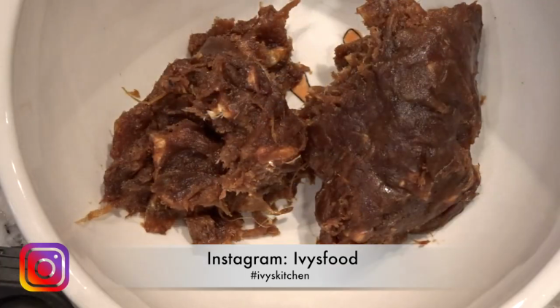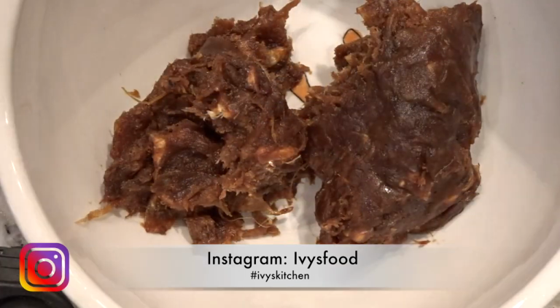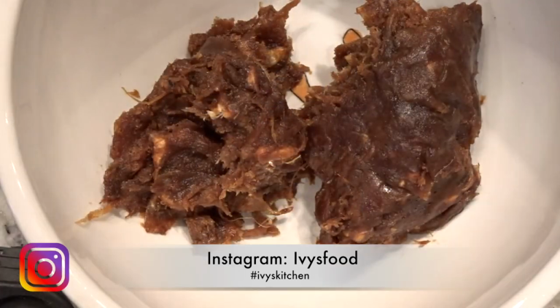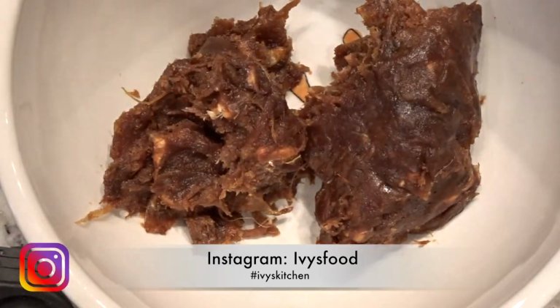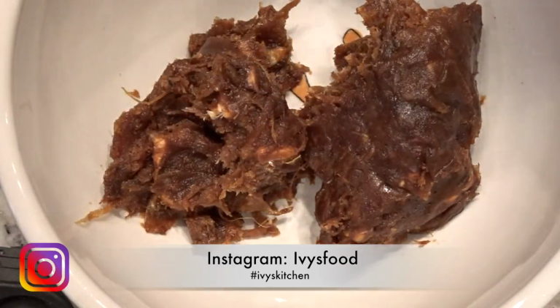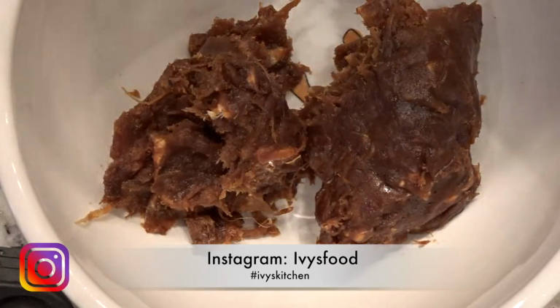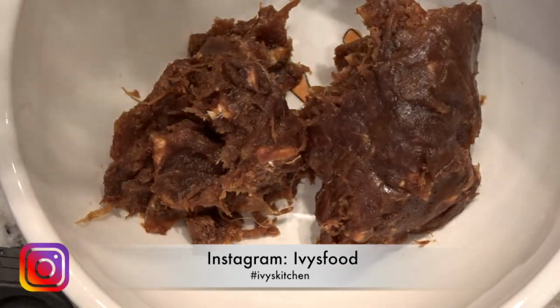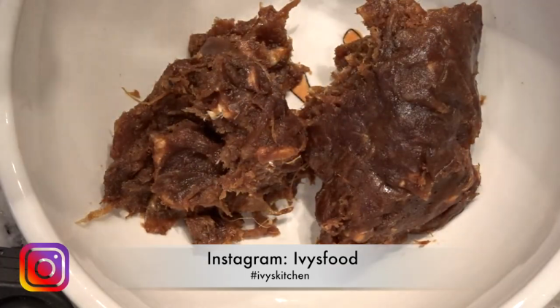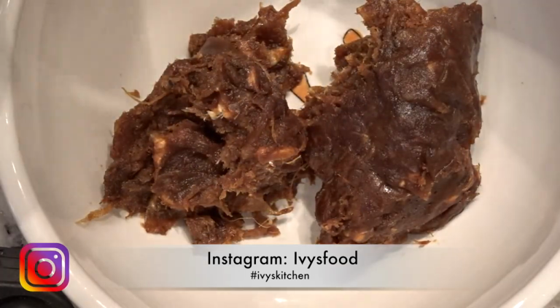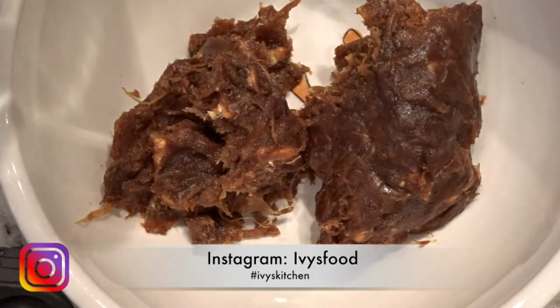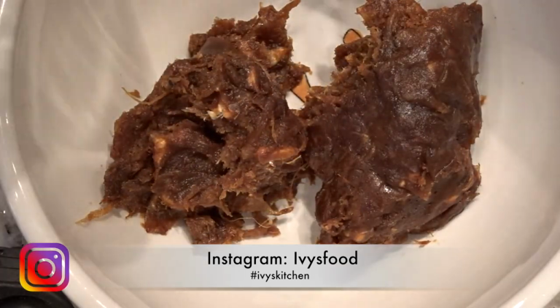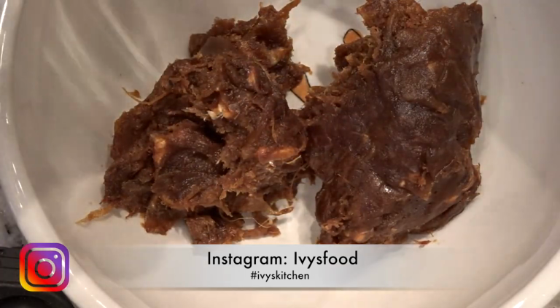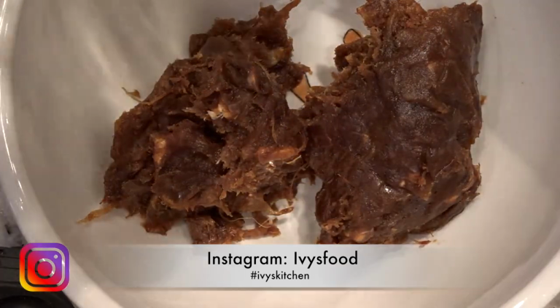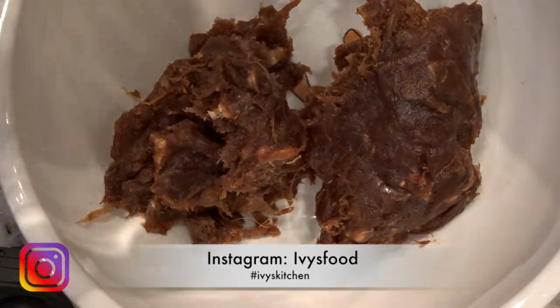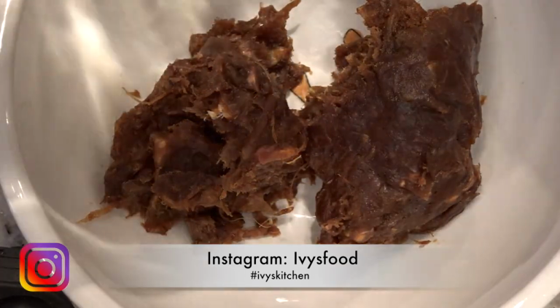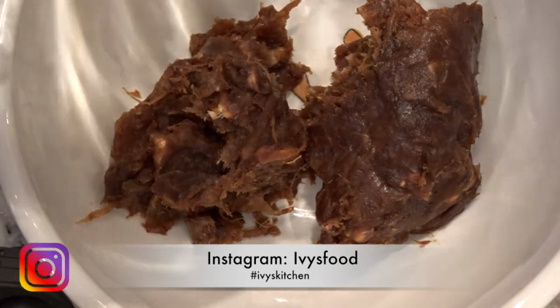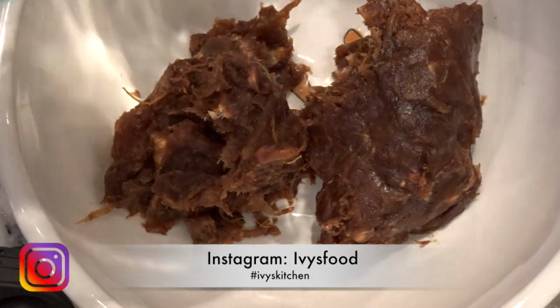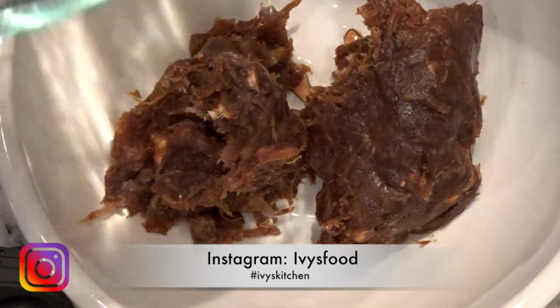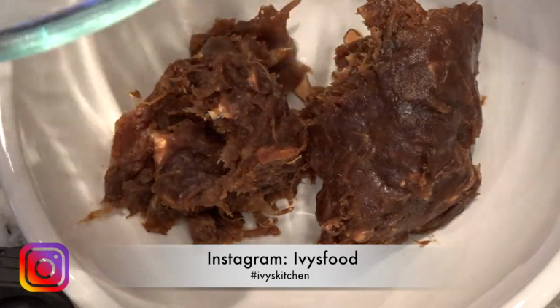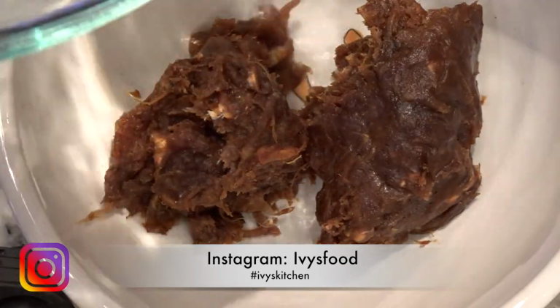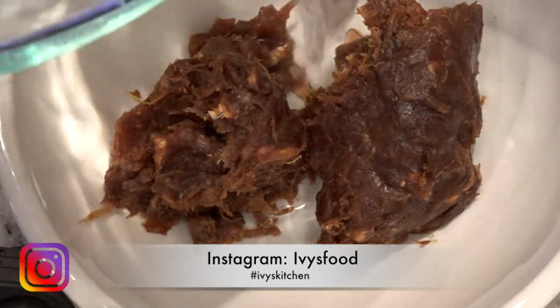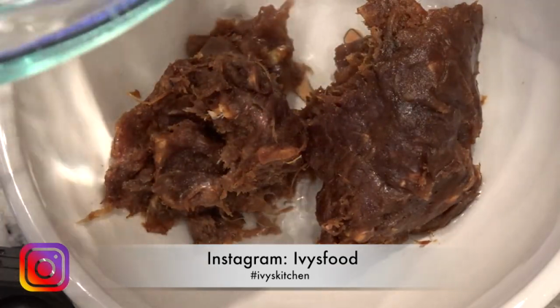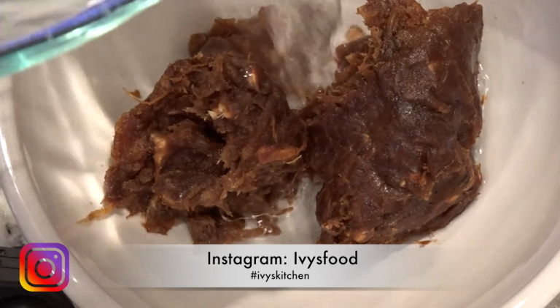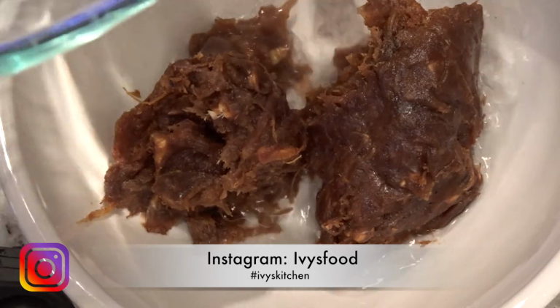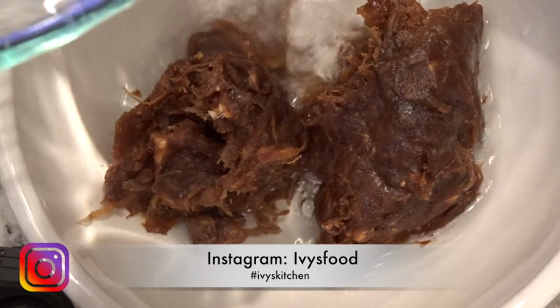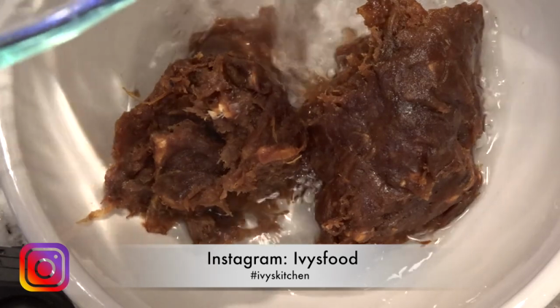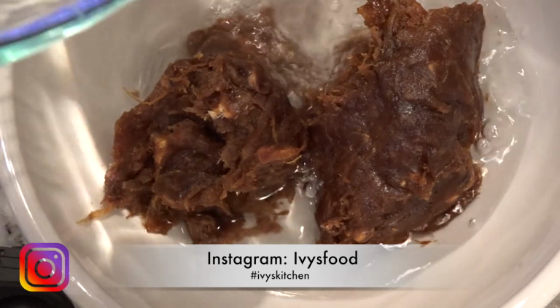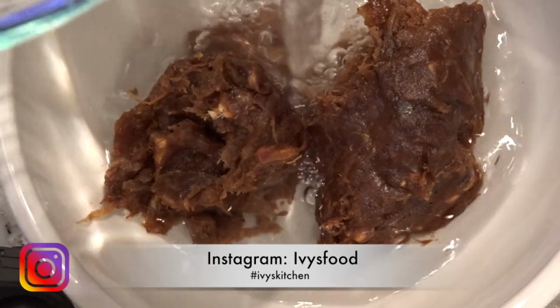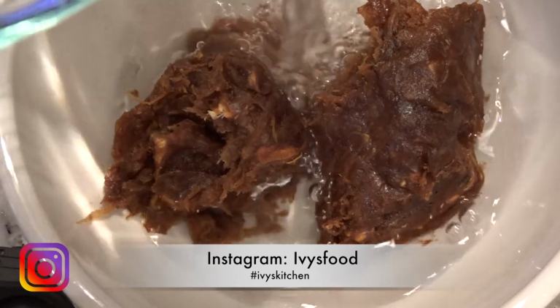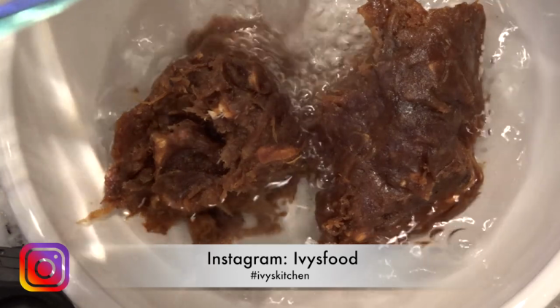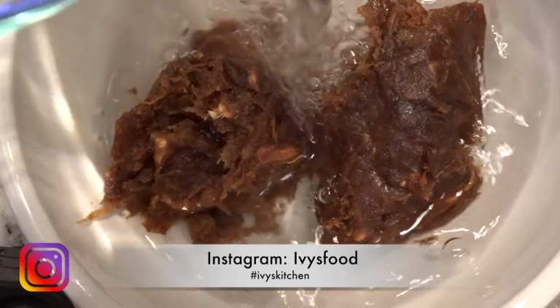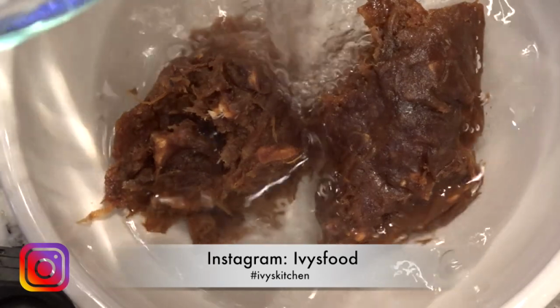Pour water over your tamarind pulp and let it steep for about an hour or more.